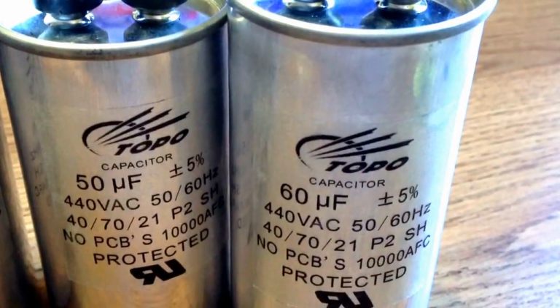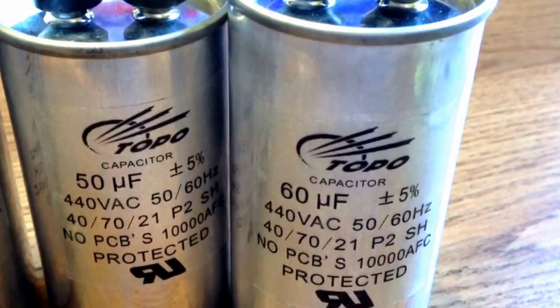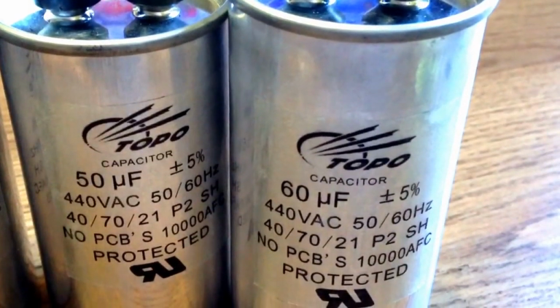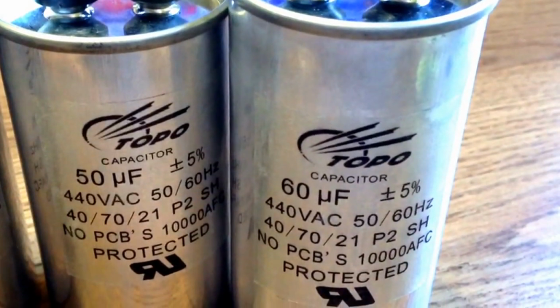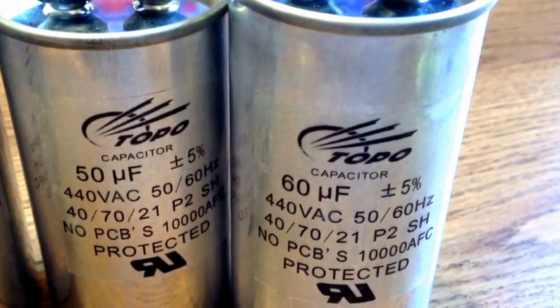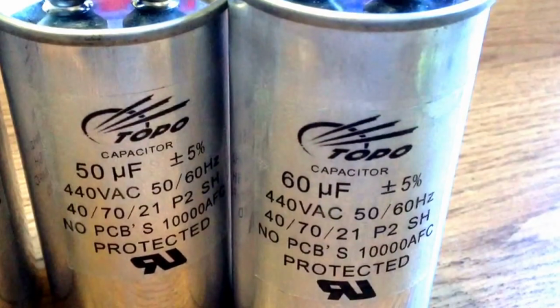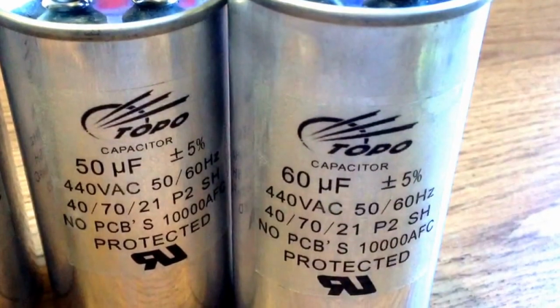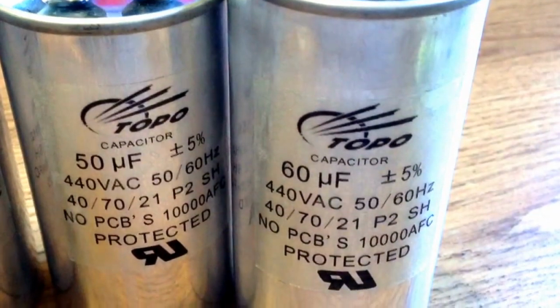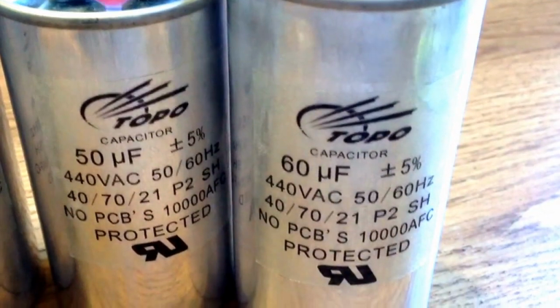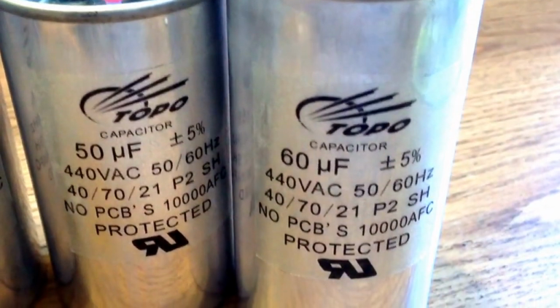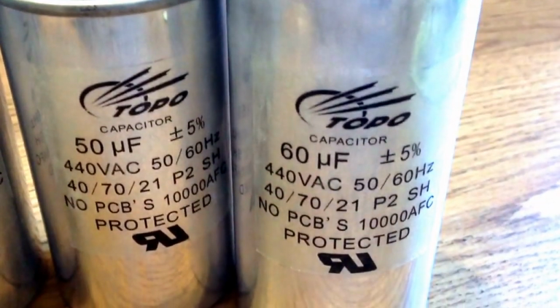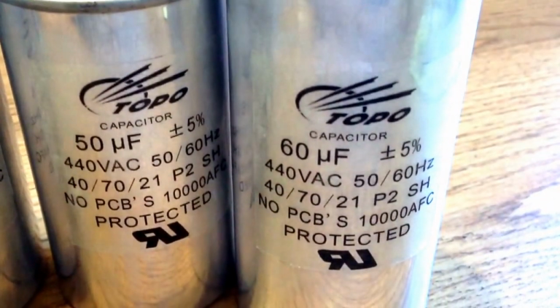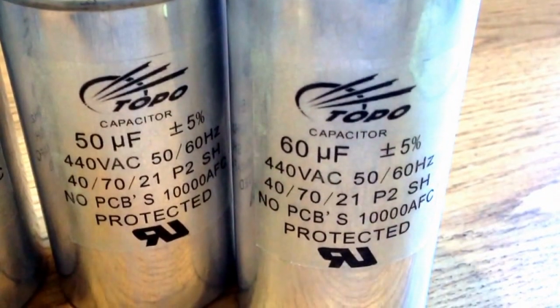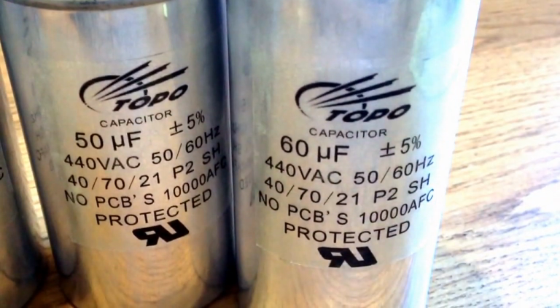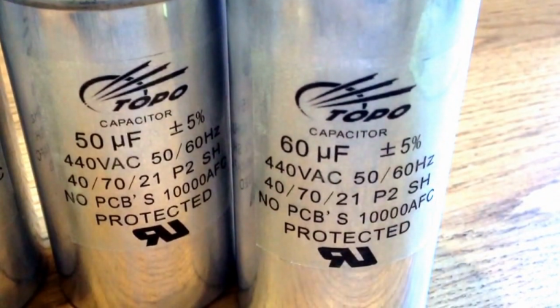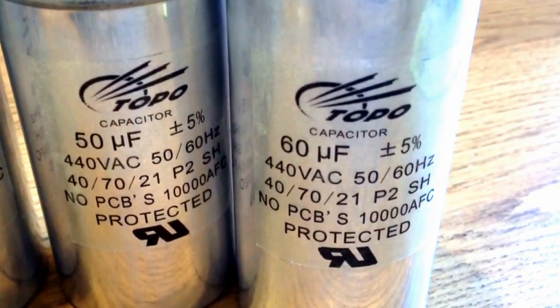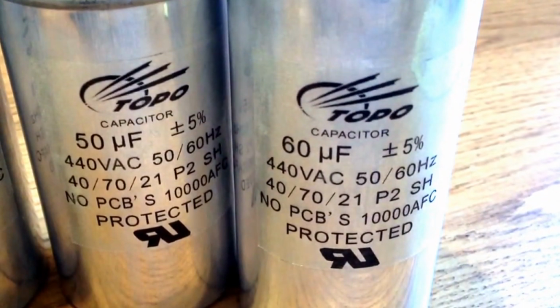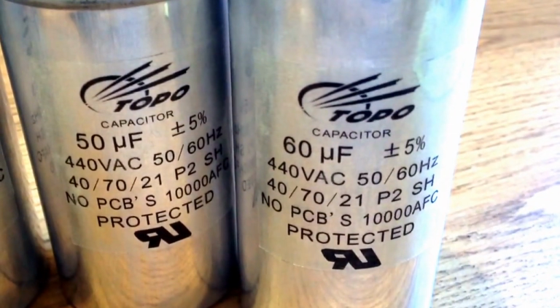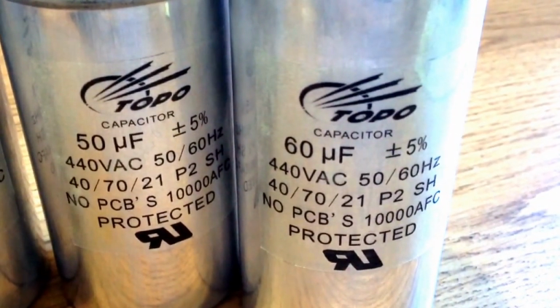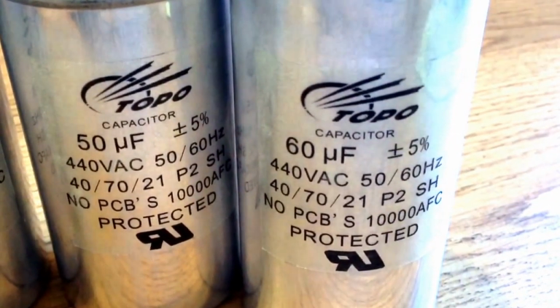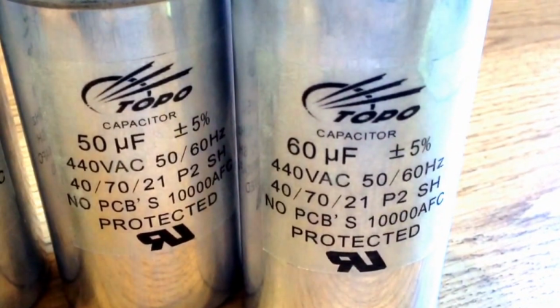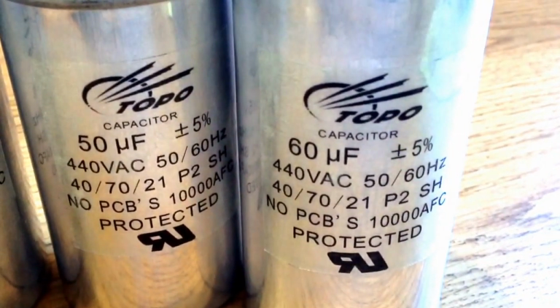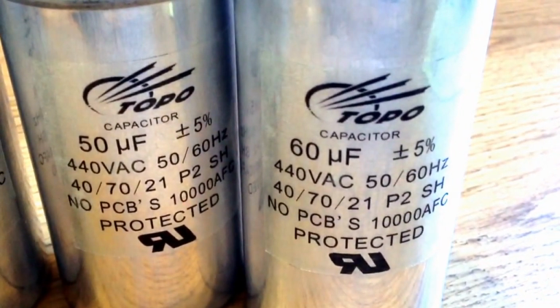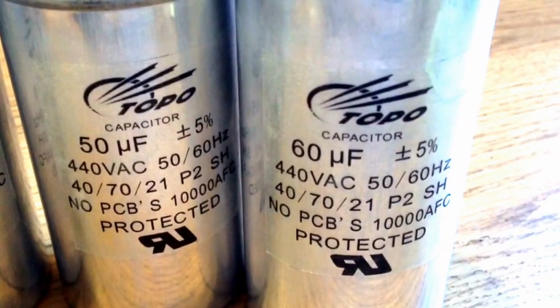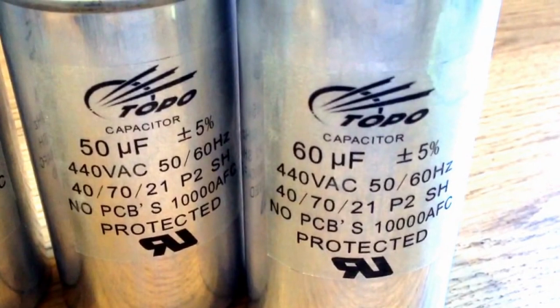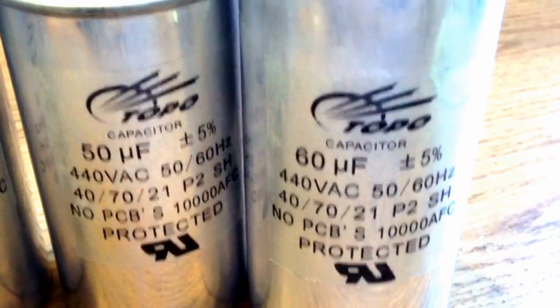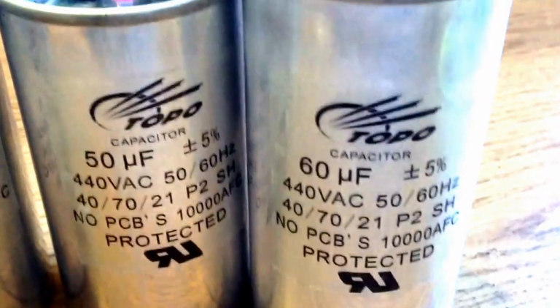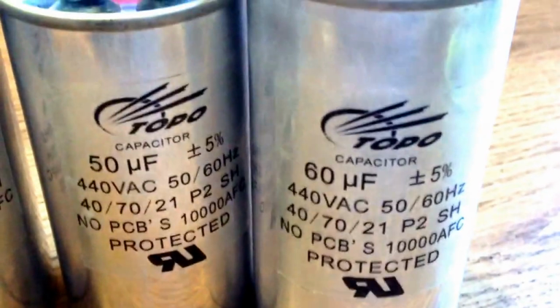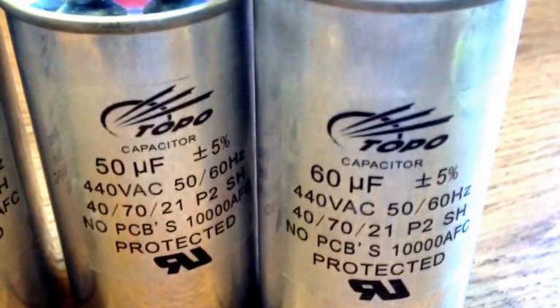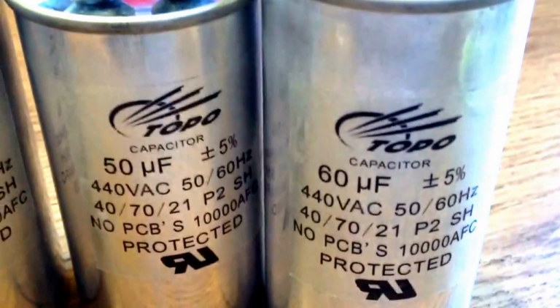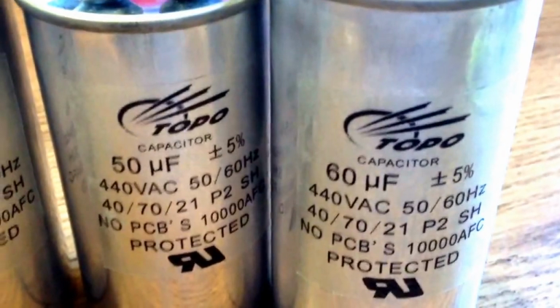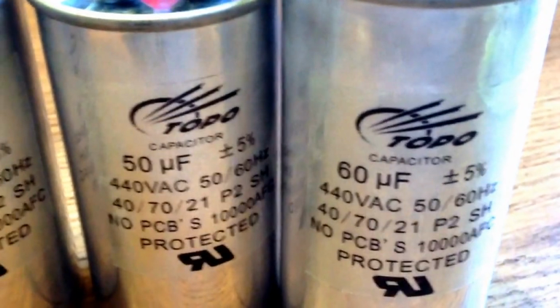This is Topo Capacitors Company in China. Let me introduce our run capacitors.